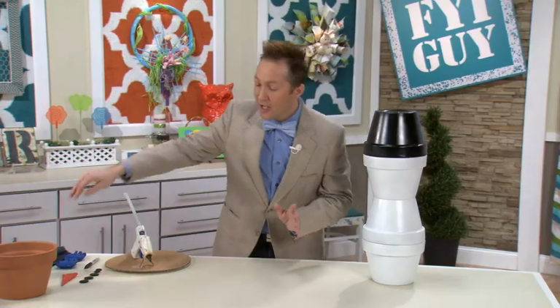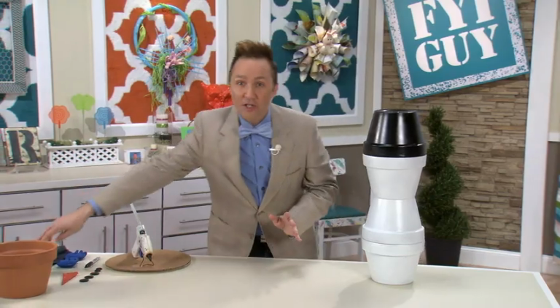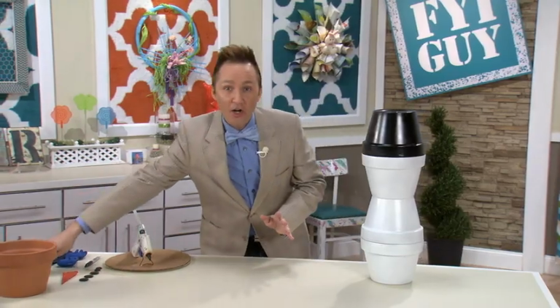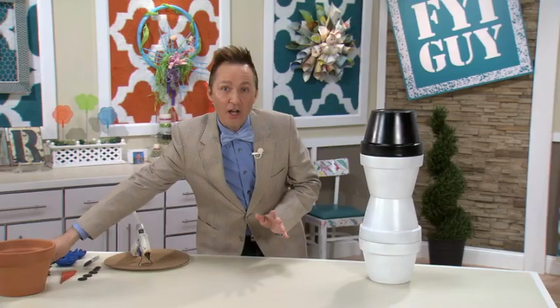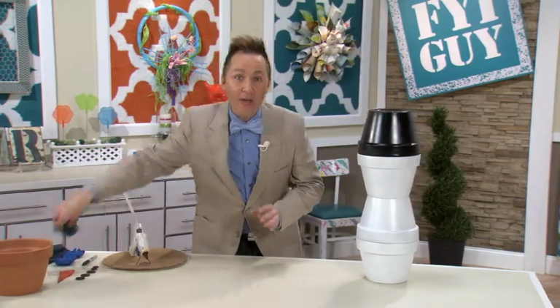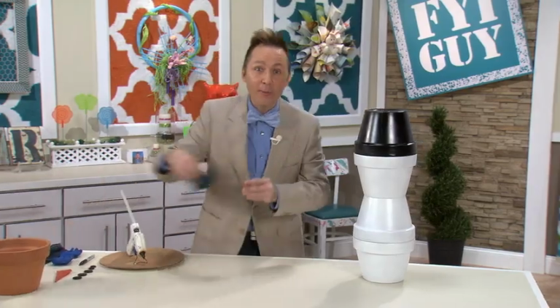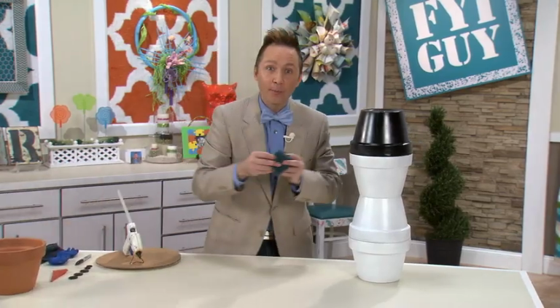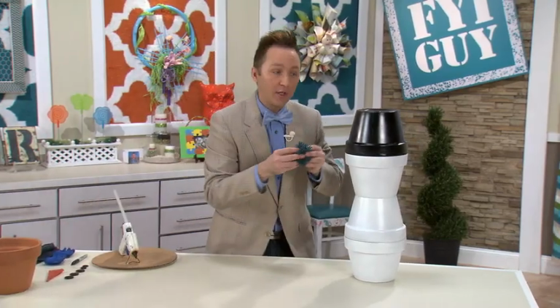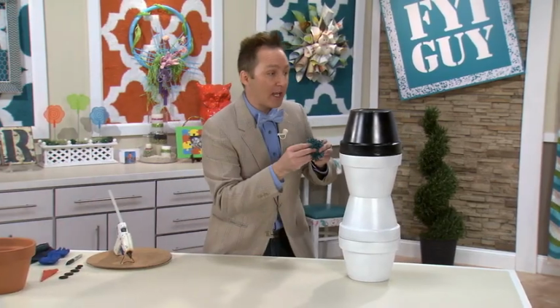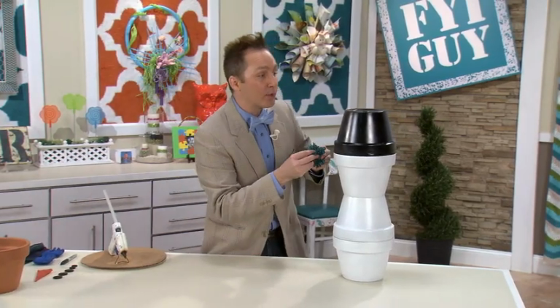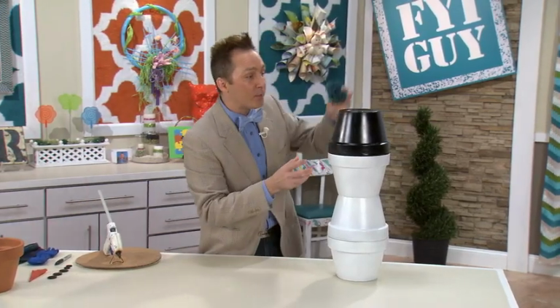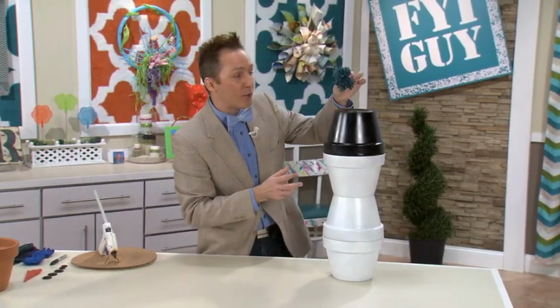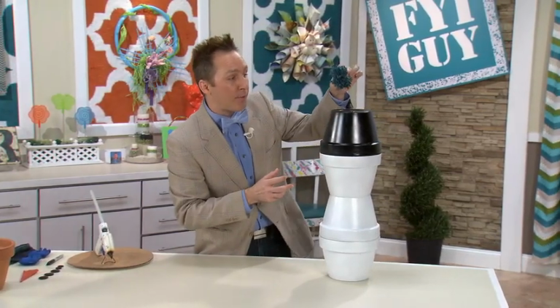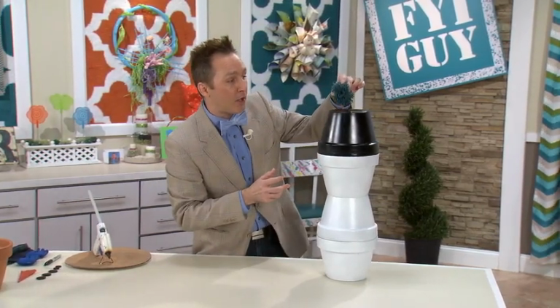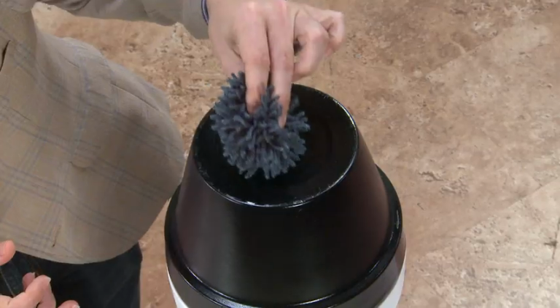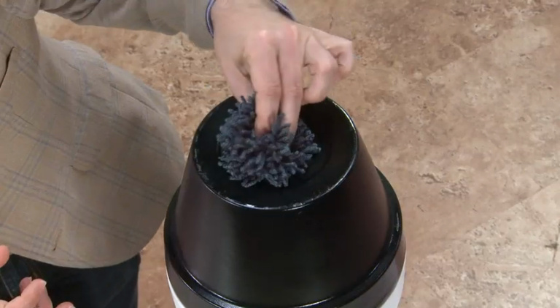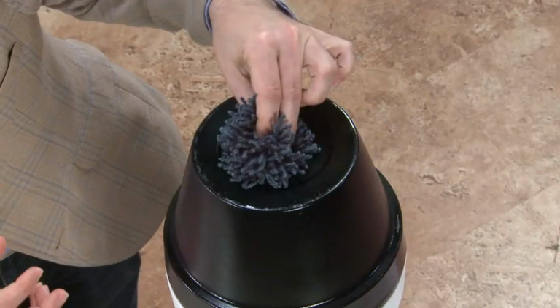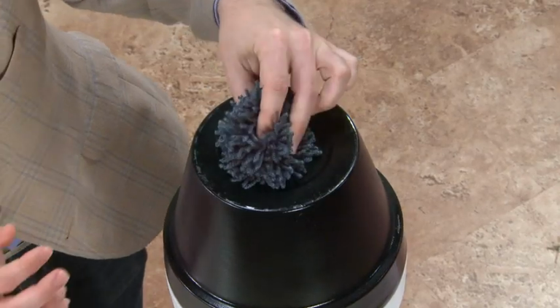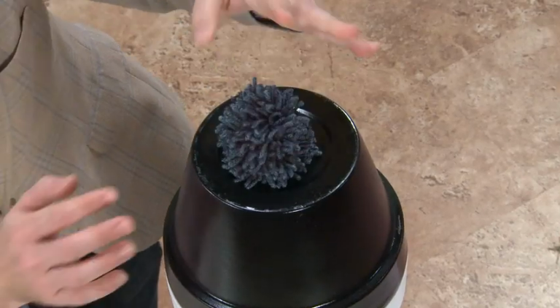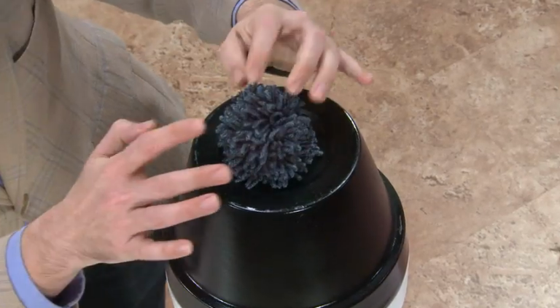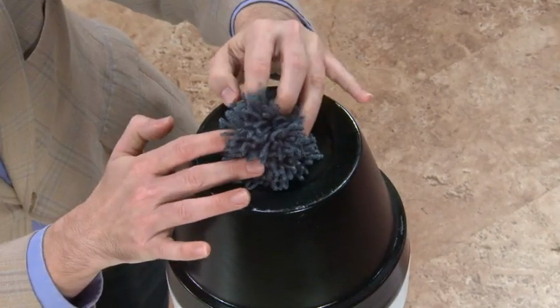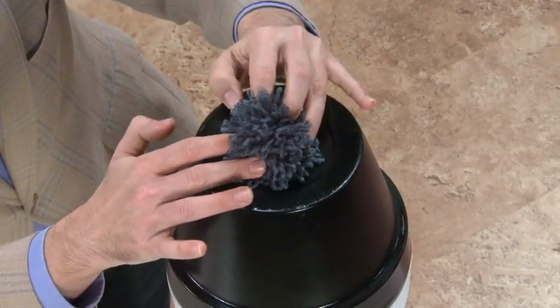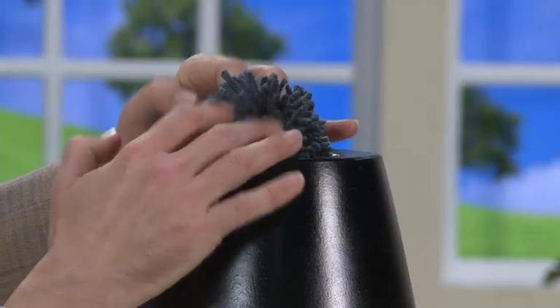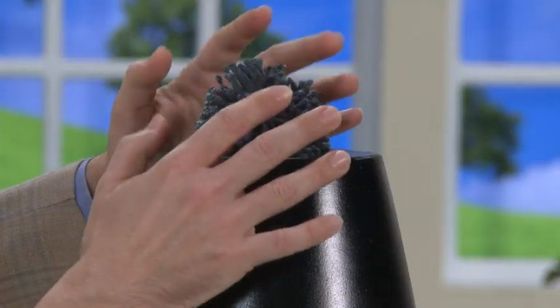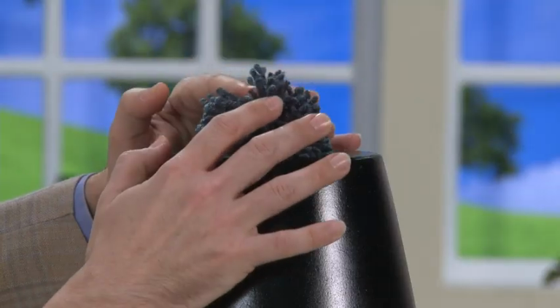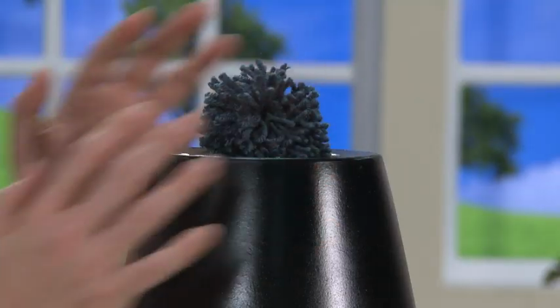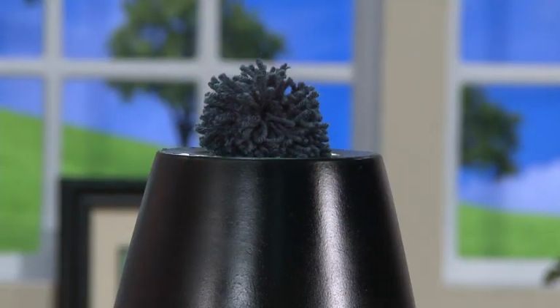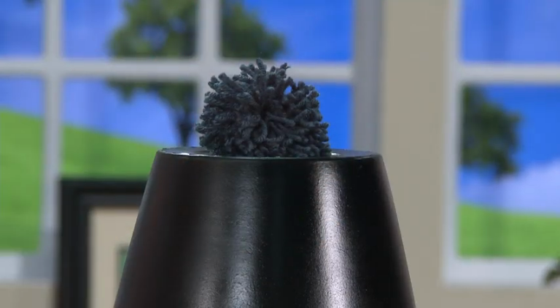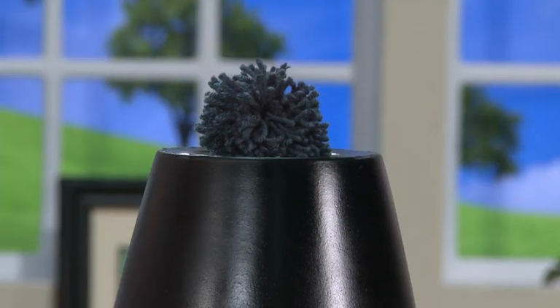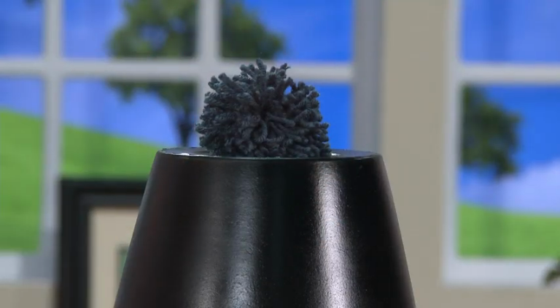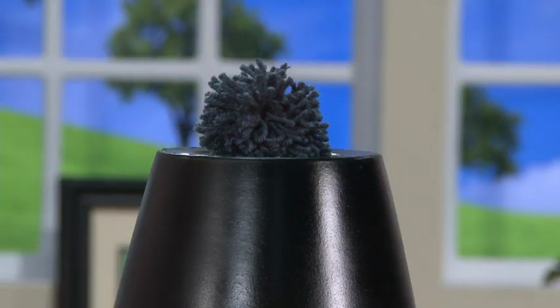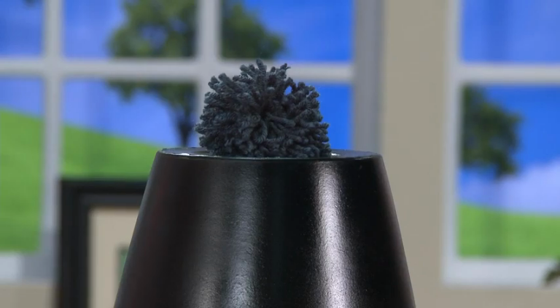To start off, I'm going to put a blue poof ball right on top of Frosty's hat. He's ready for winter.